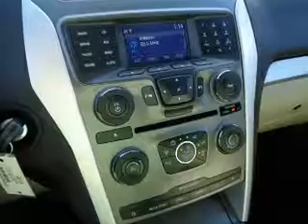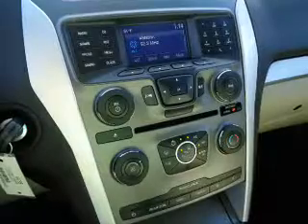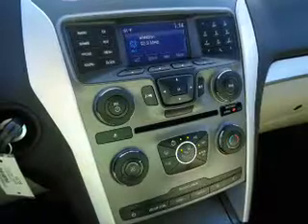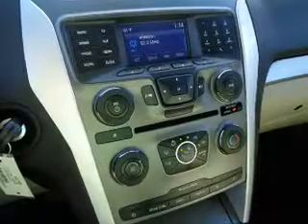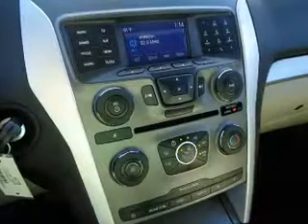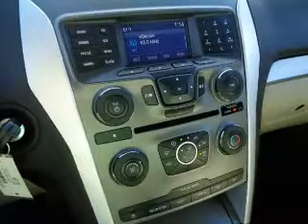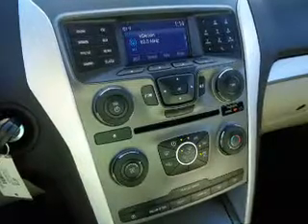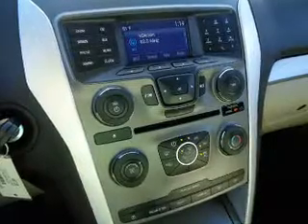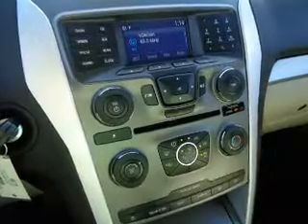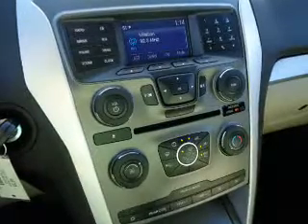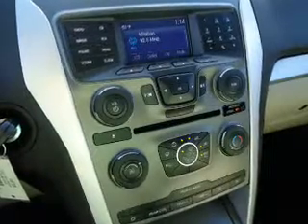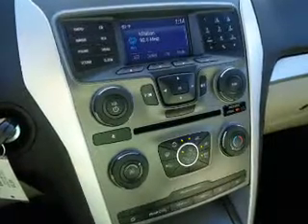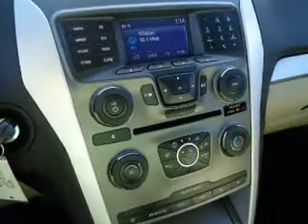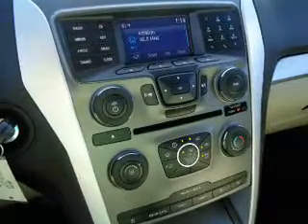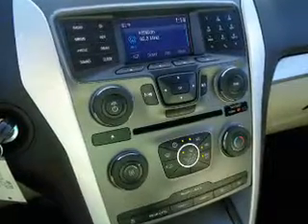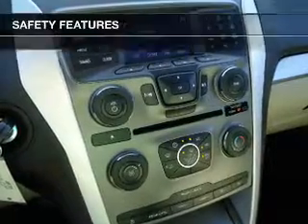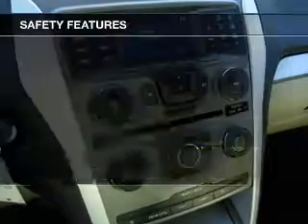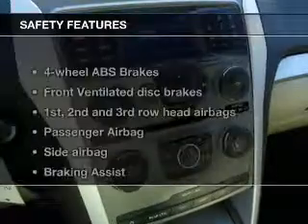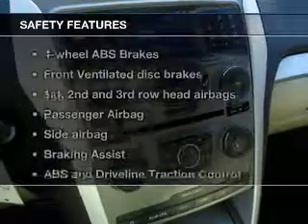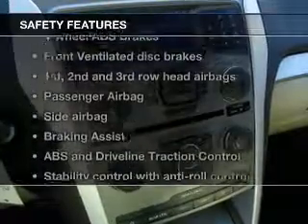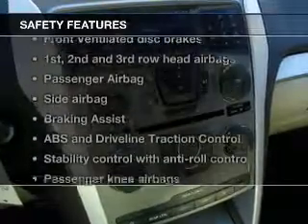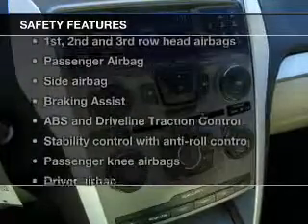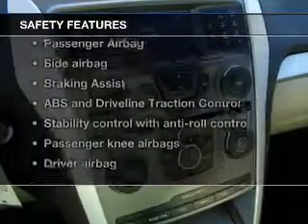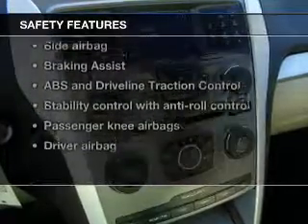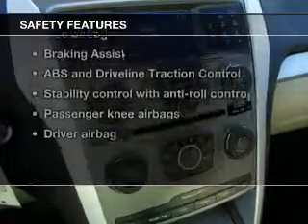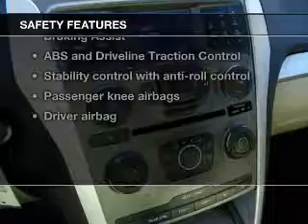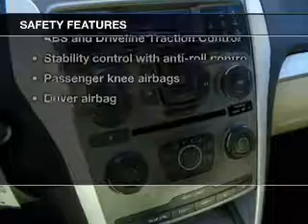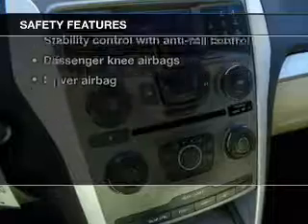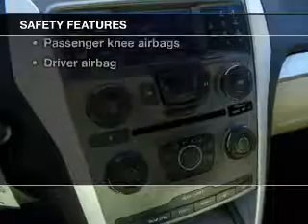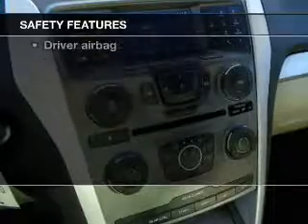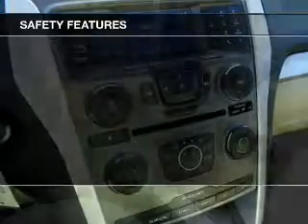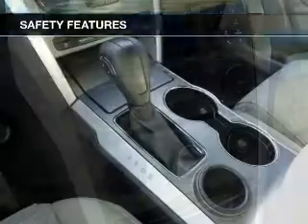We'll be right back. For steering, air conditioning, and for your peace of mind, the following safety equipment is included.